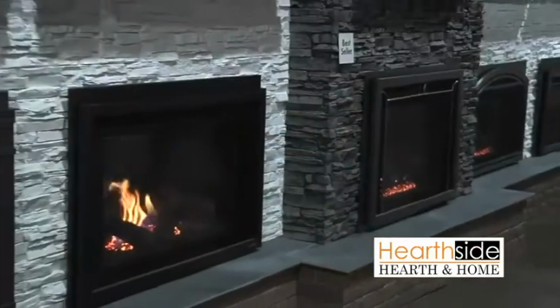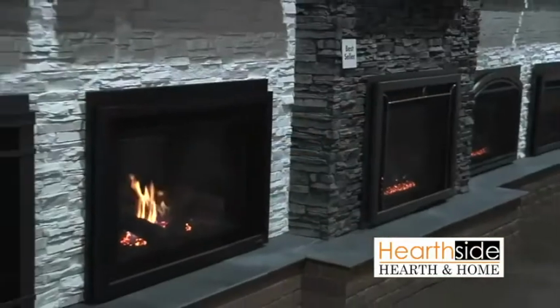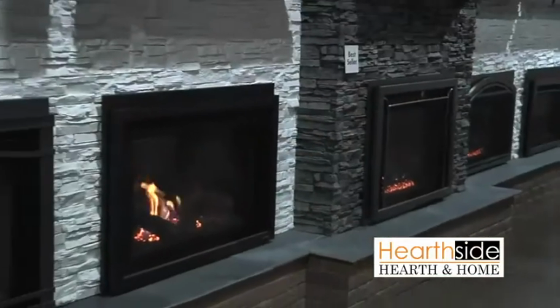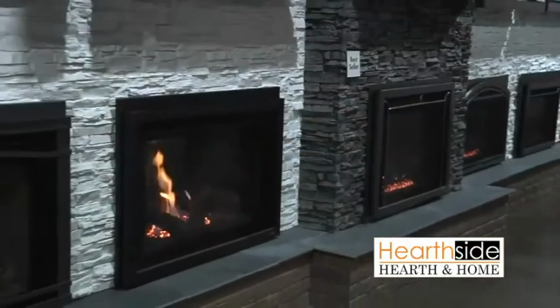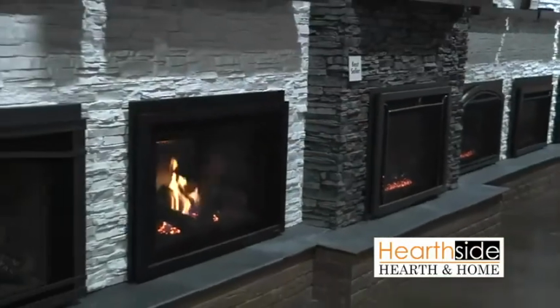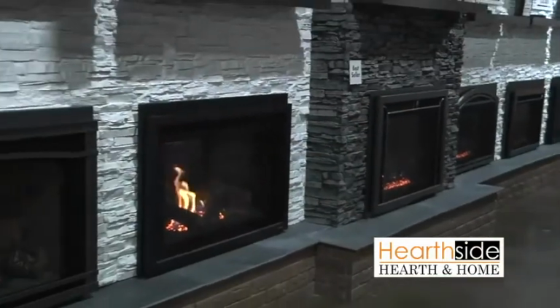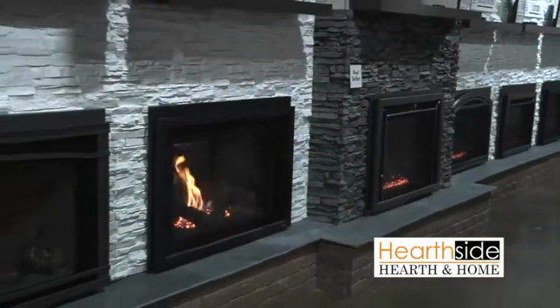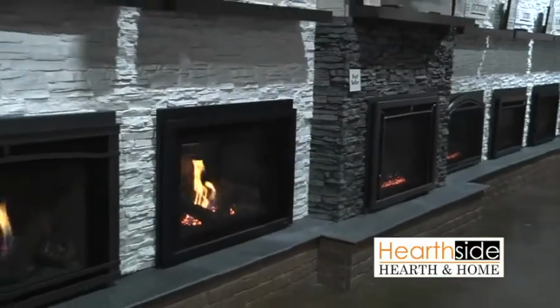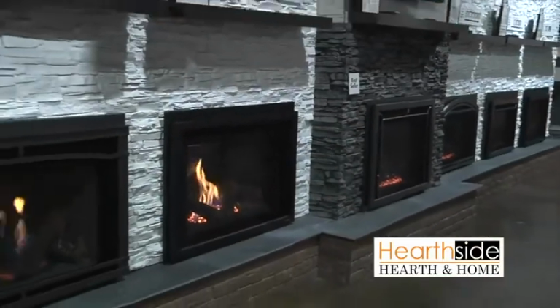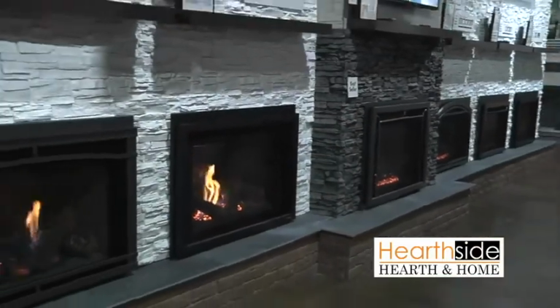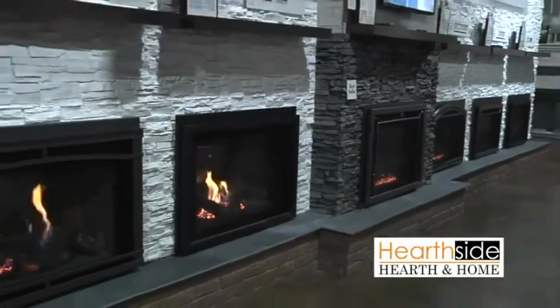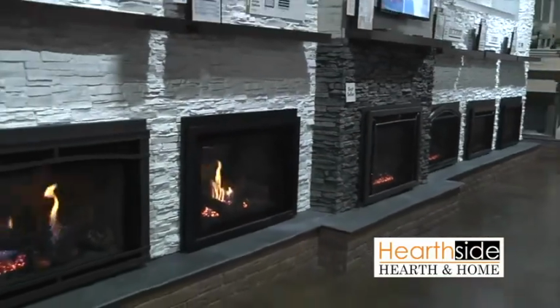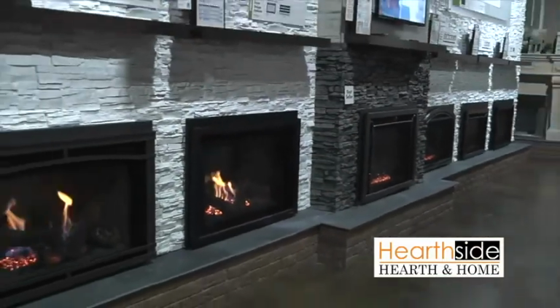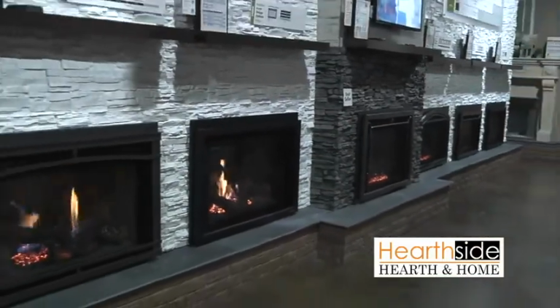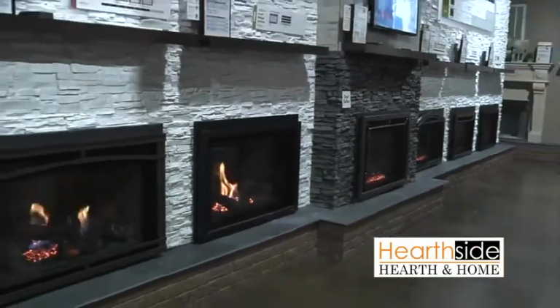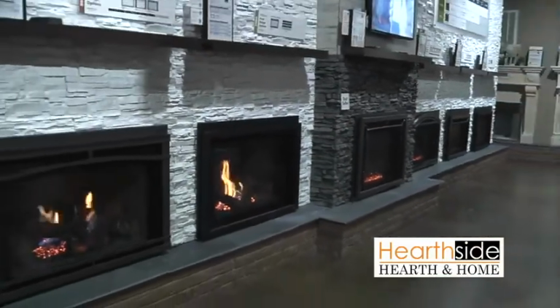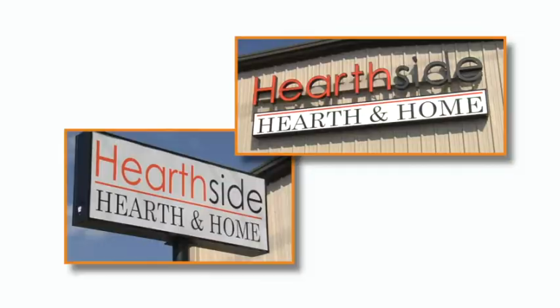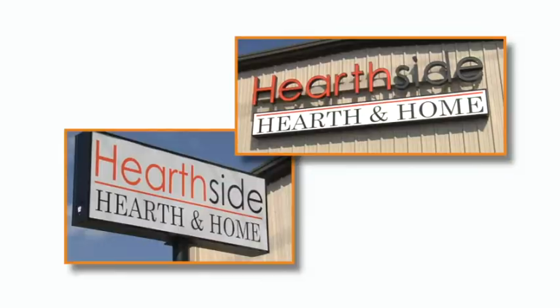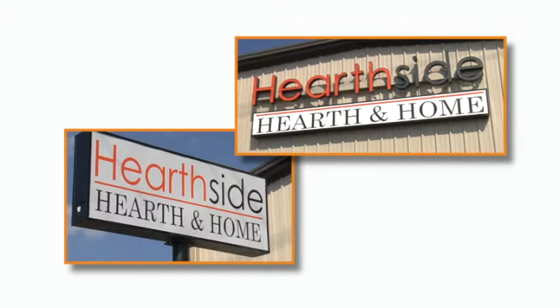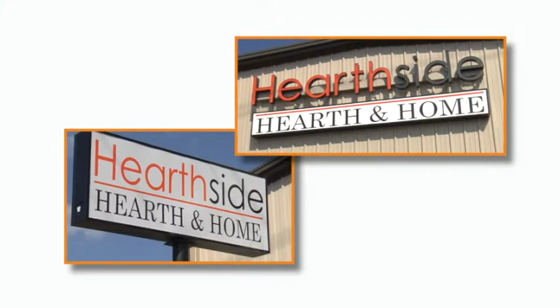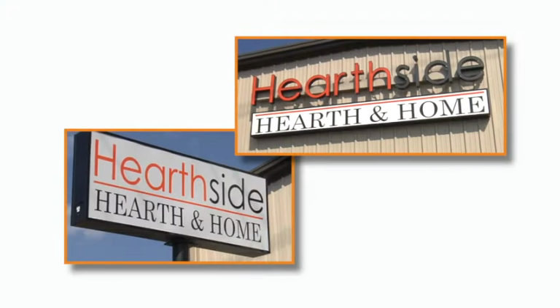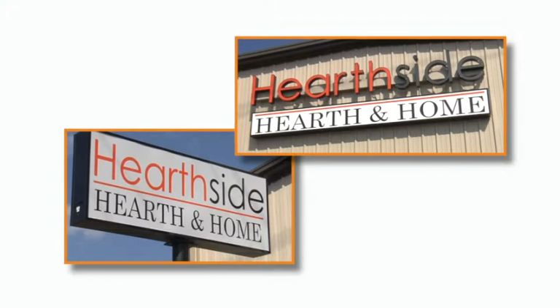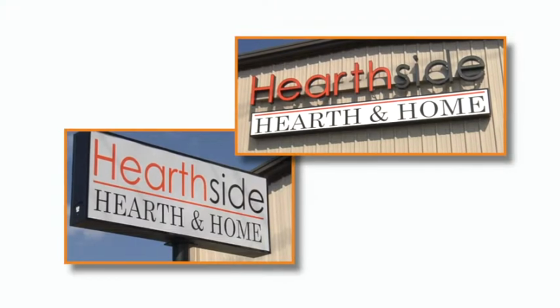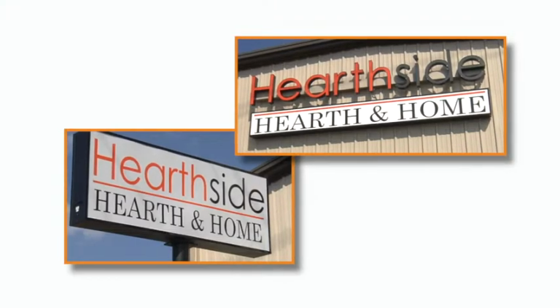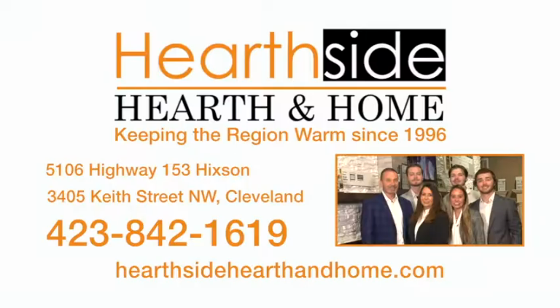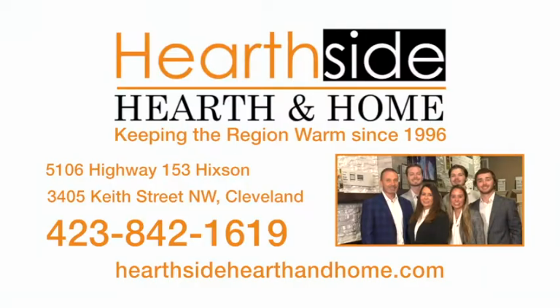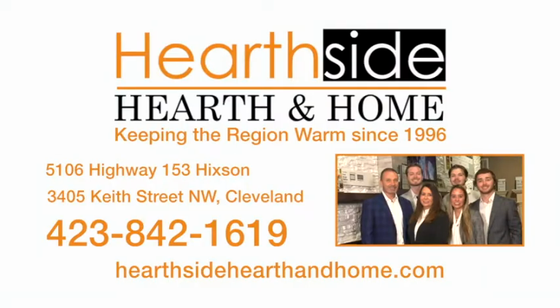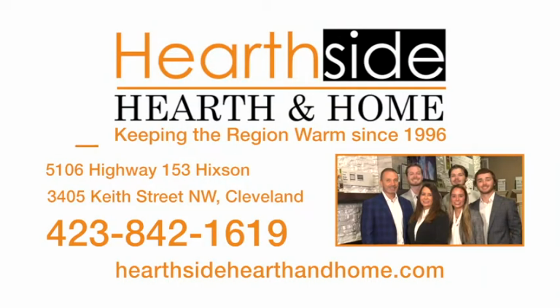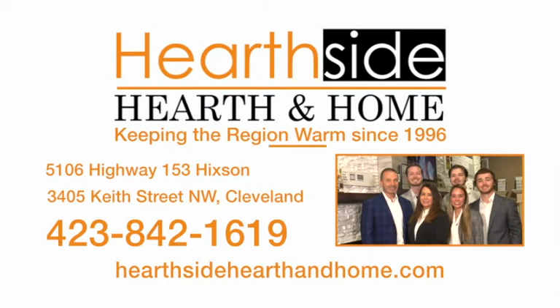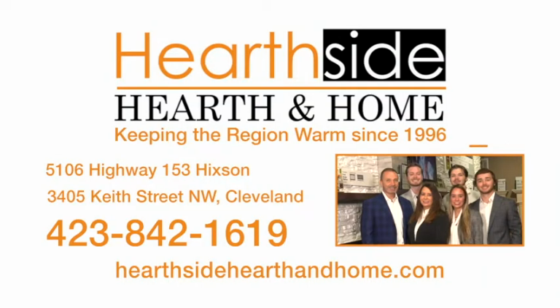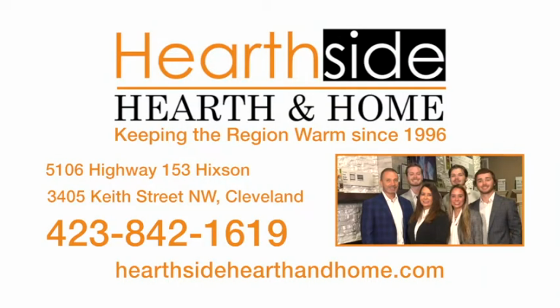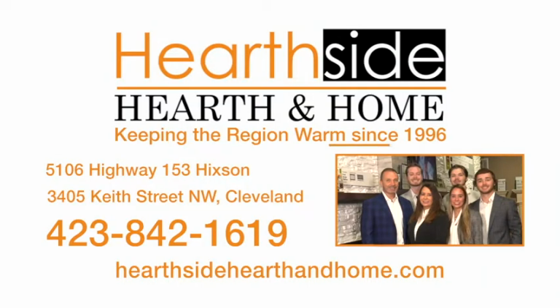Stop in our showrooms in Cleveland or Hickson or visit us online to learn more. Hearthside Hearth and Home, keeping the region warm since 1996.